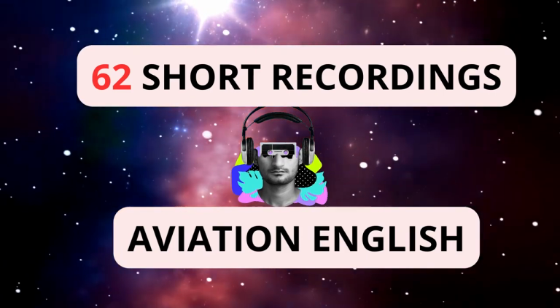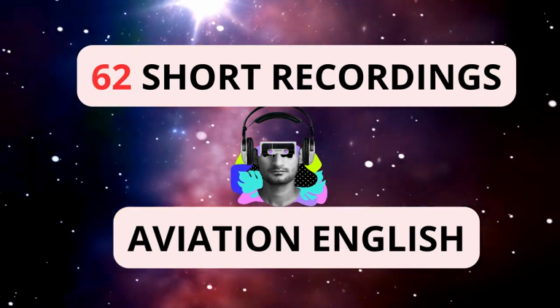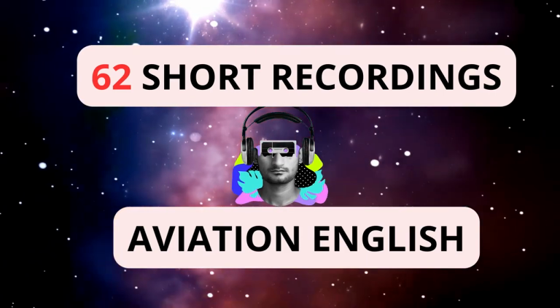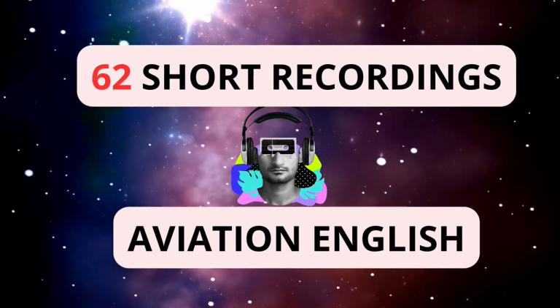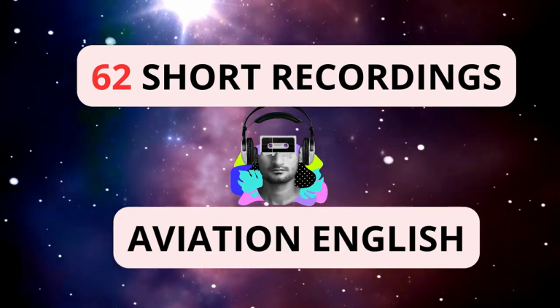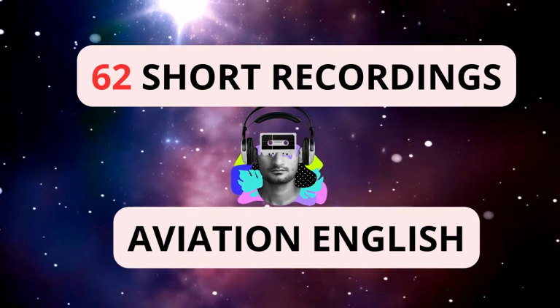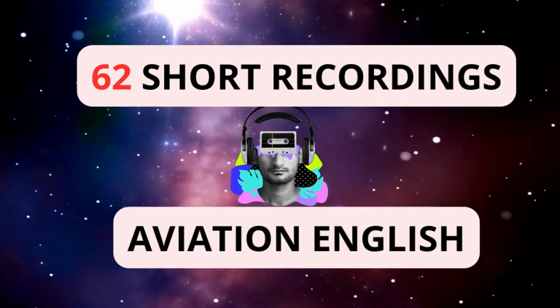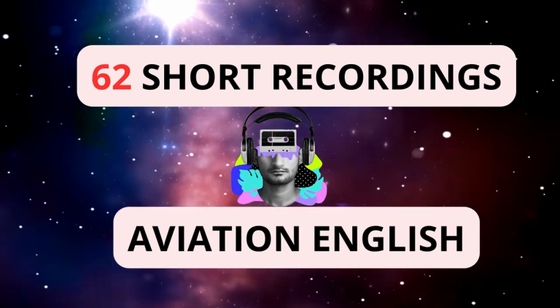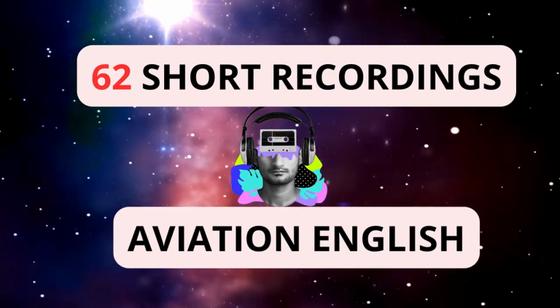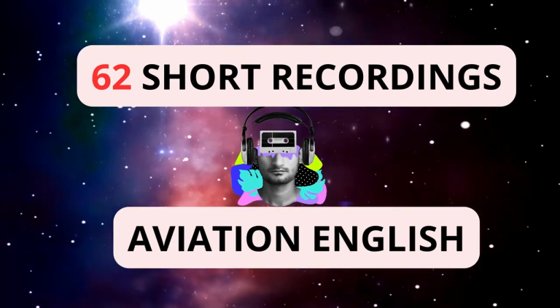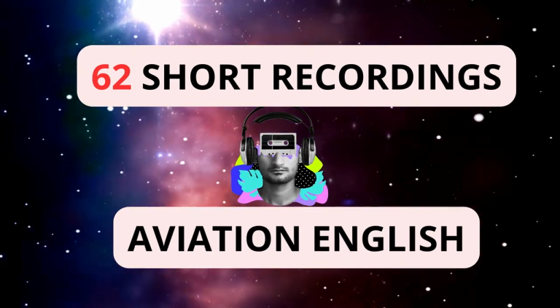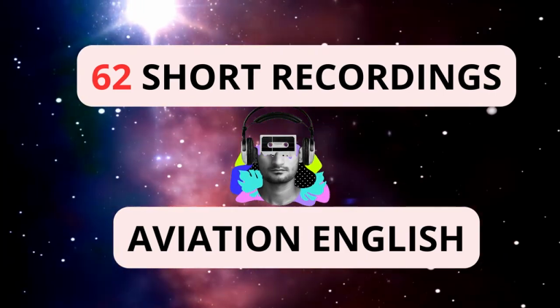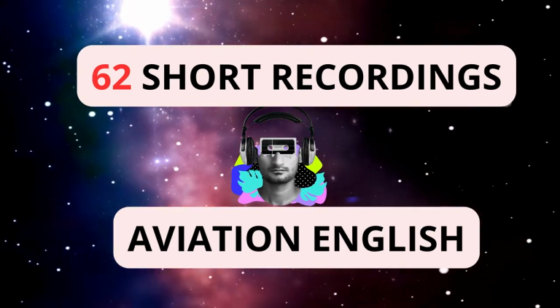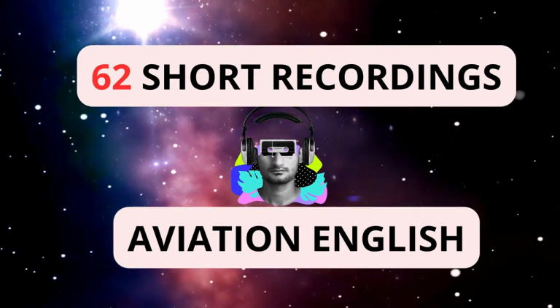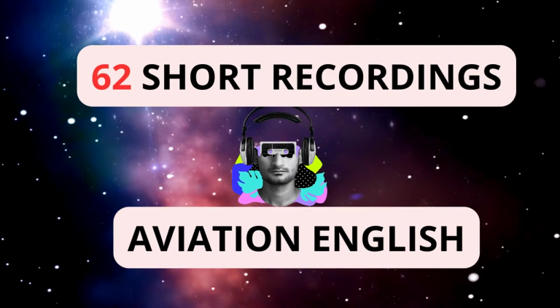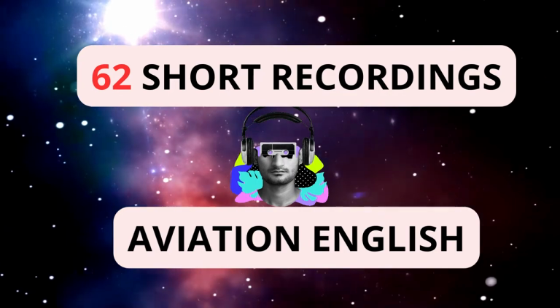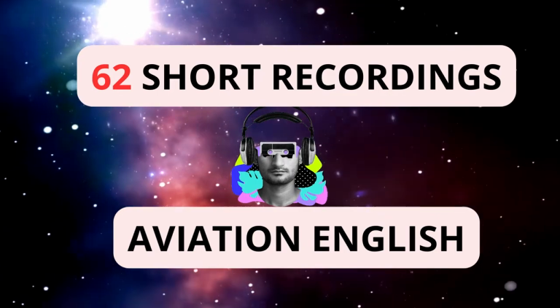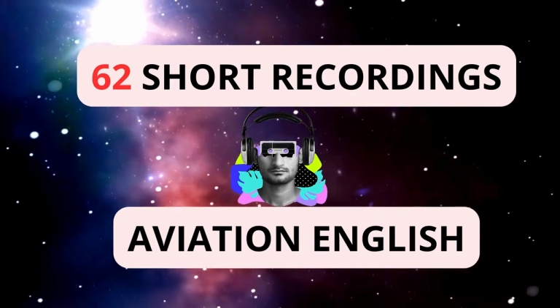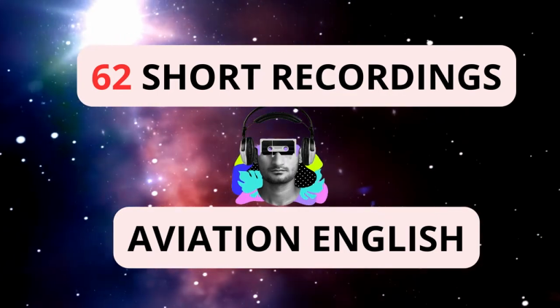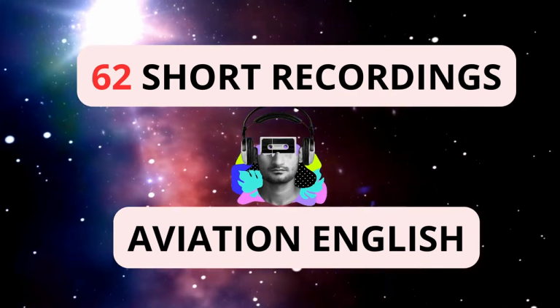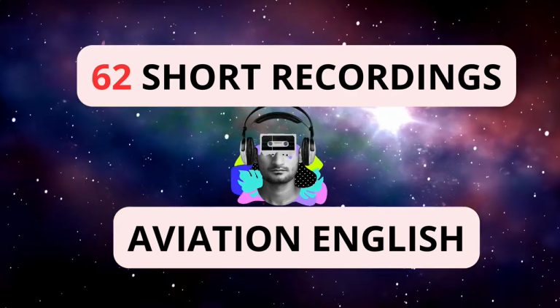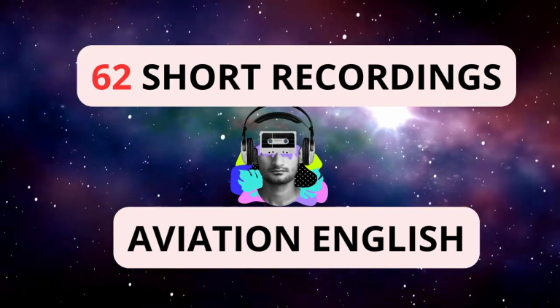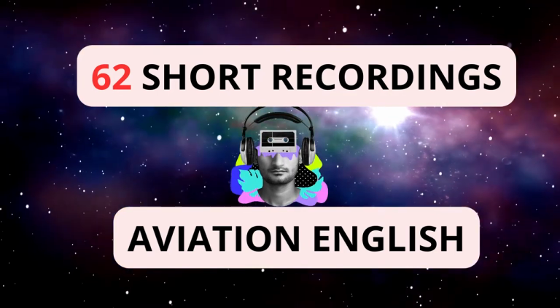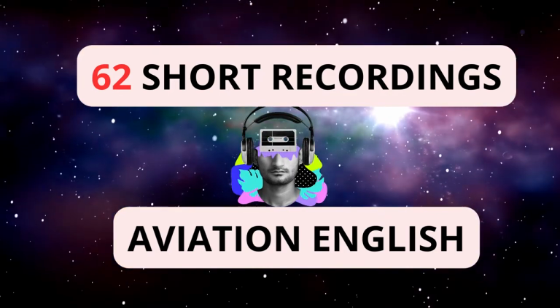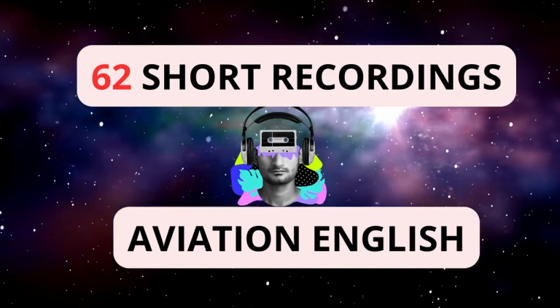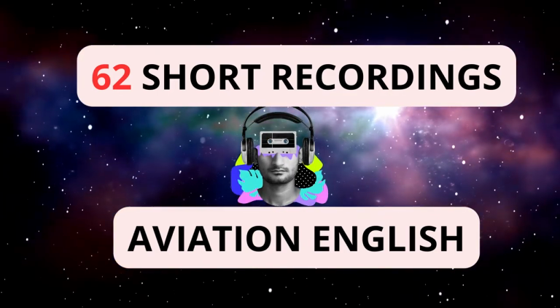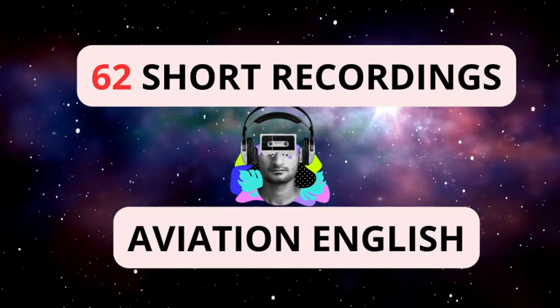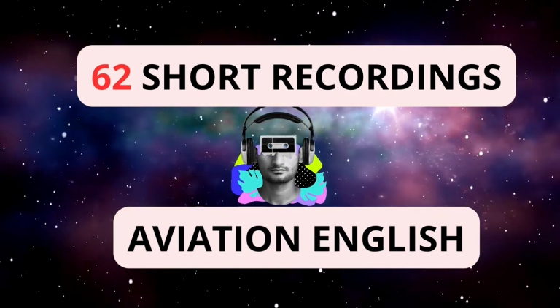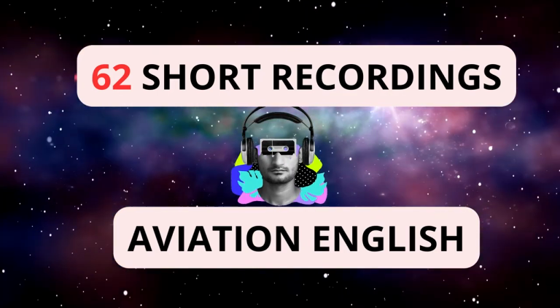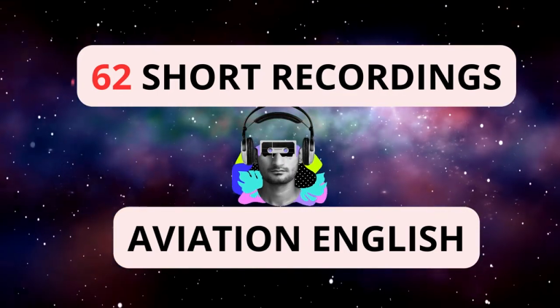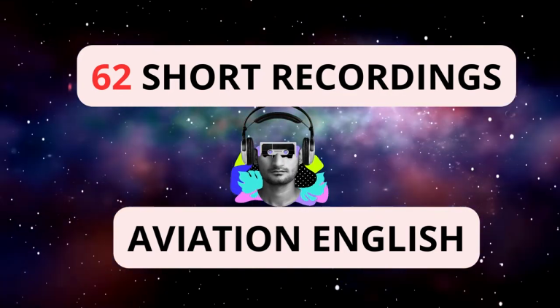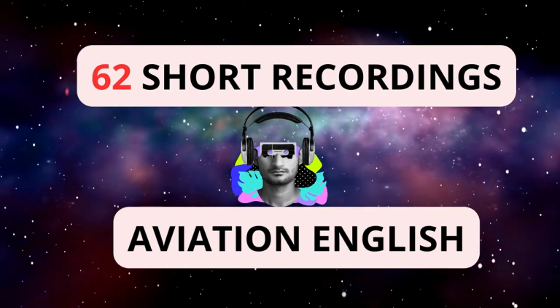Volga Dnieper 875, taxi to holding point India 1 via taxiway Delta. QNH 998 hectopascal.